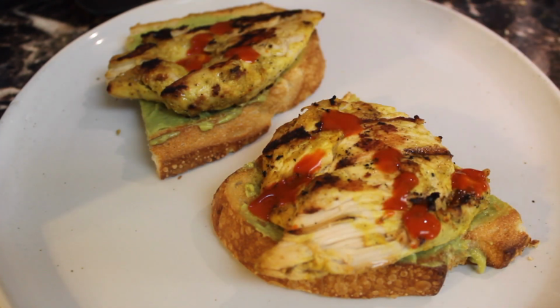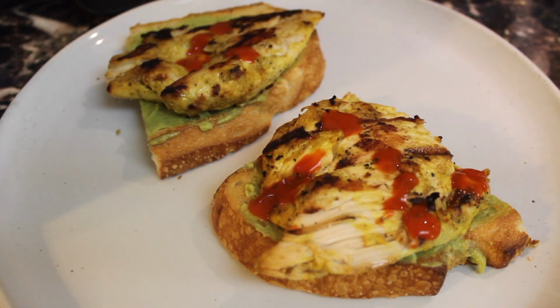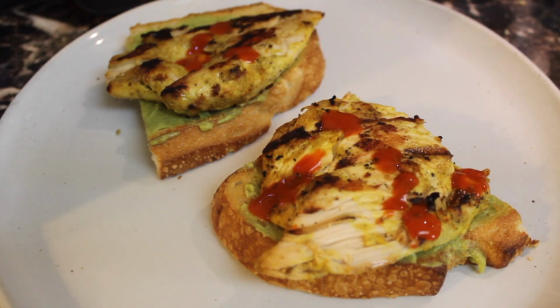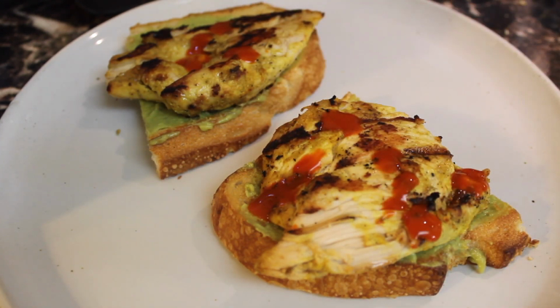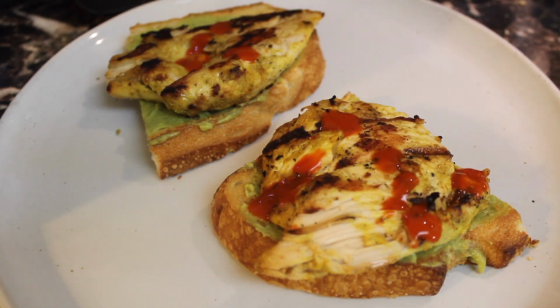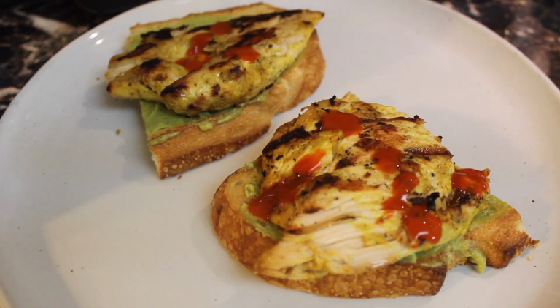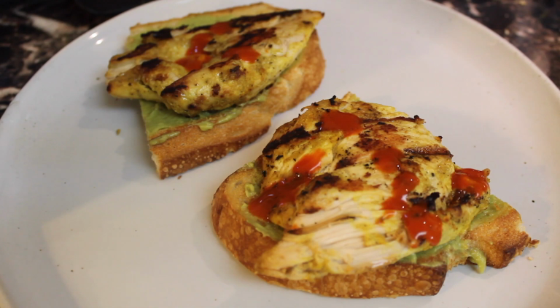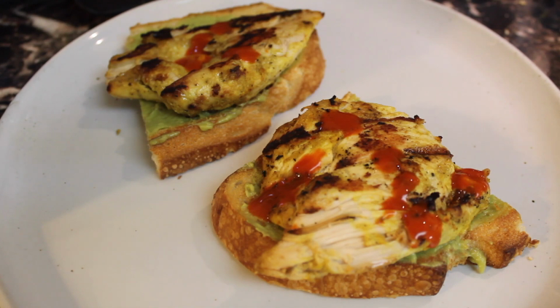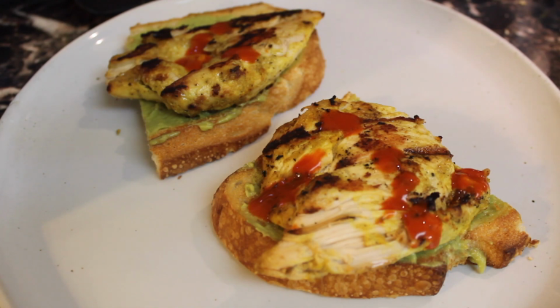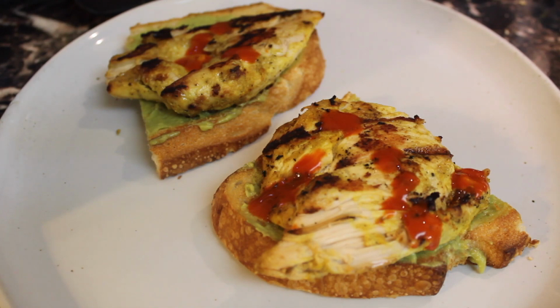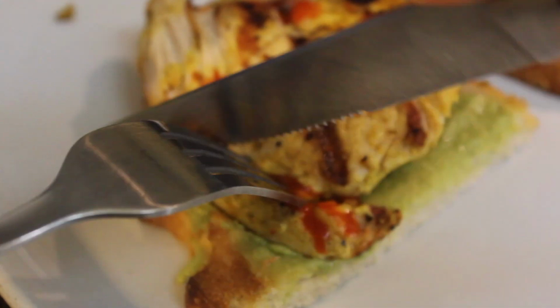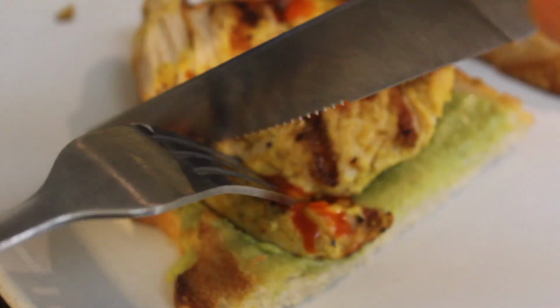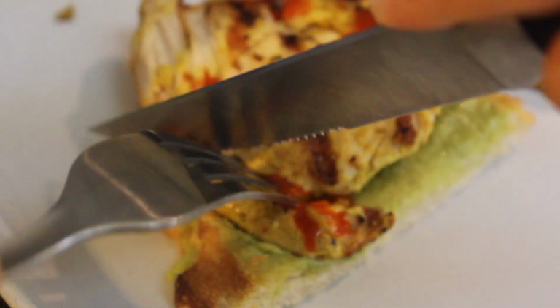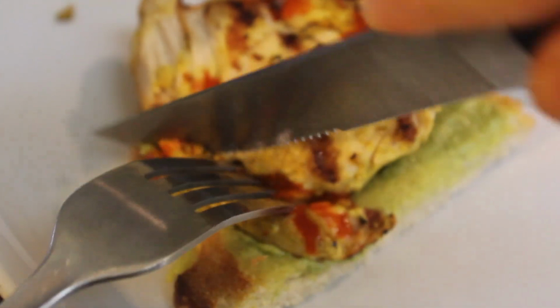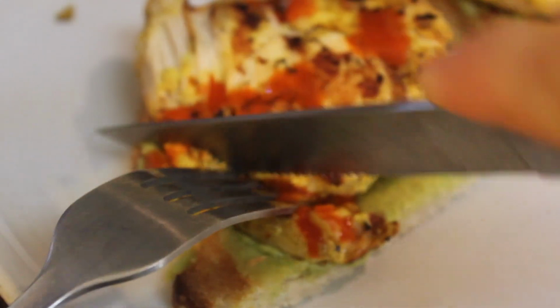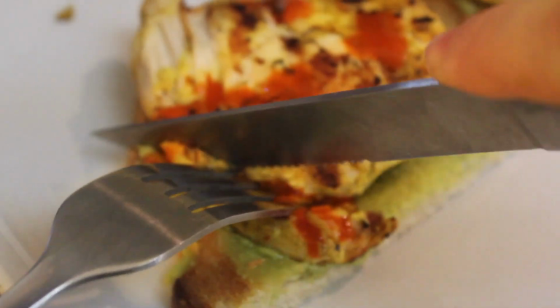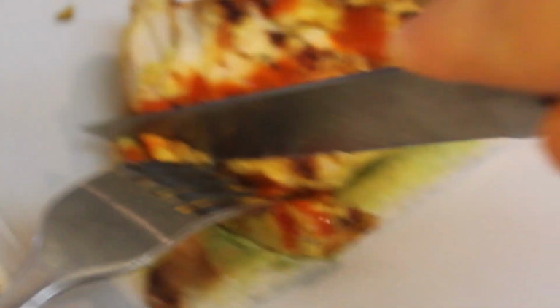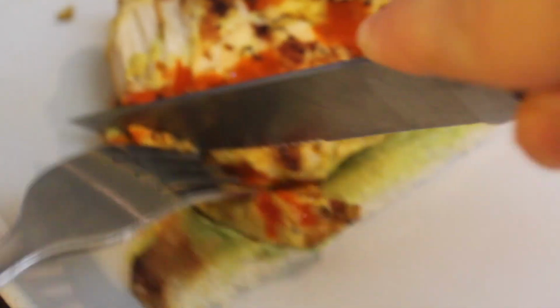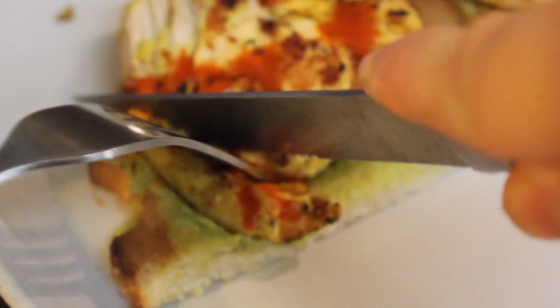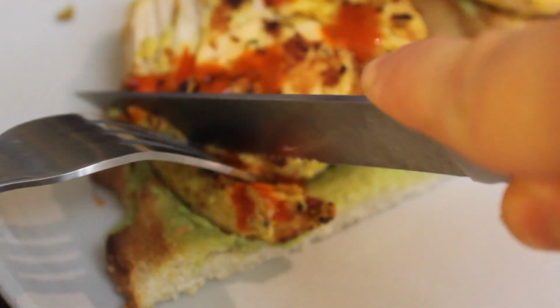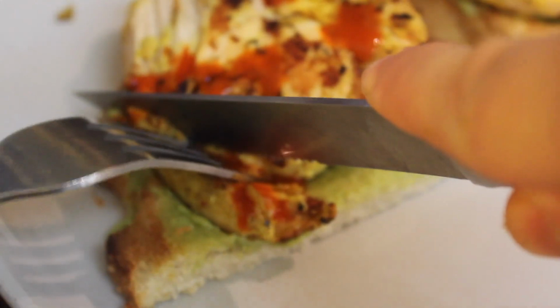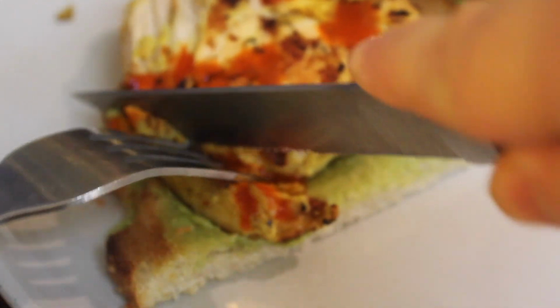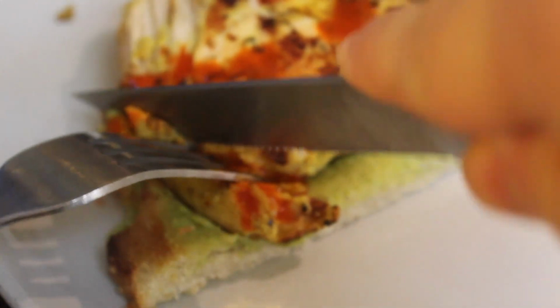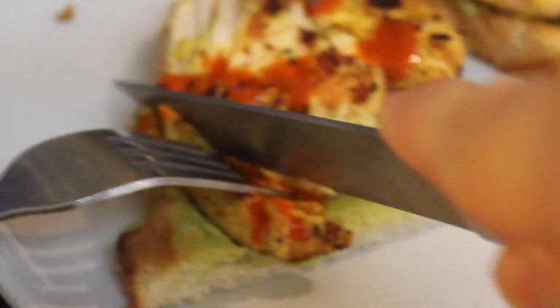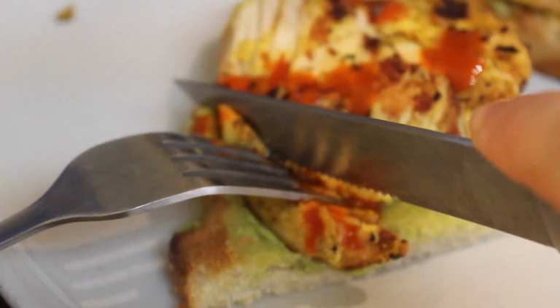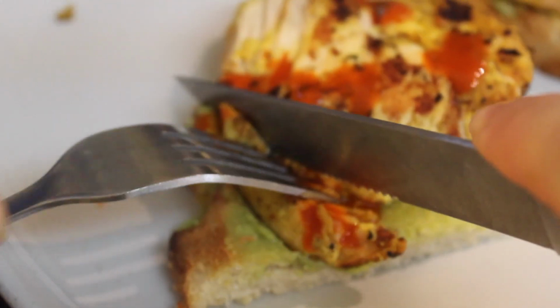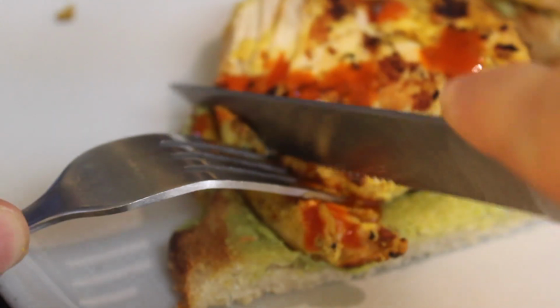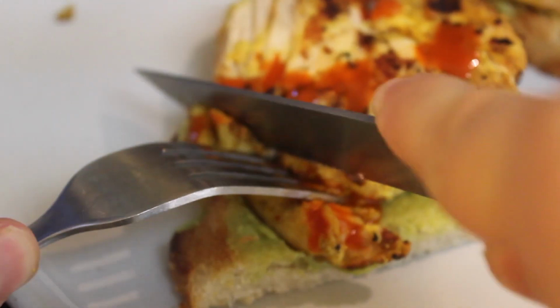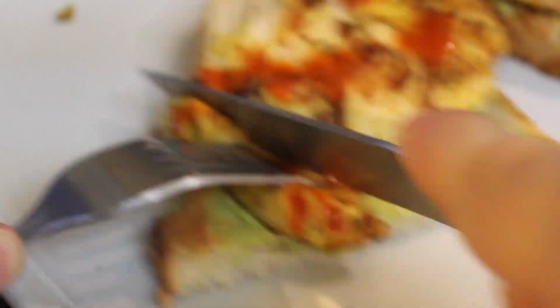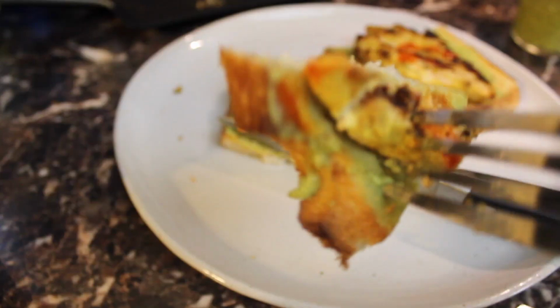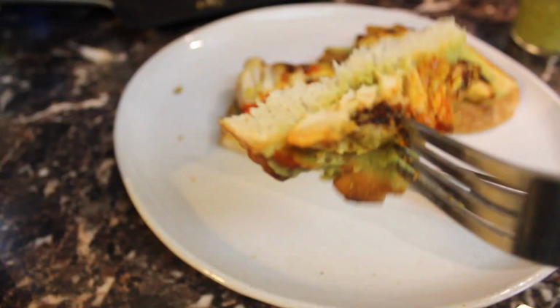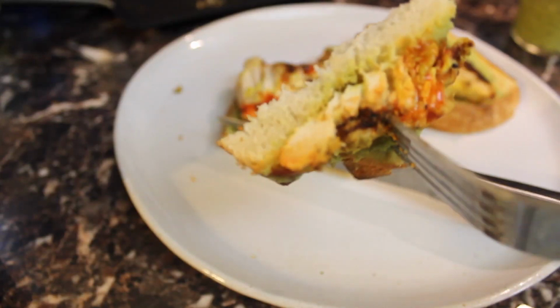Douse it in your favorite hot sauce. Time to eat! Dinosaur mayo is... yummy!